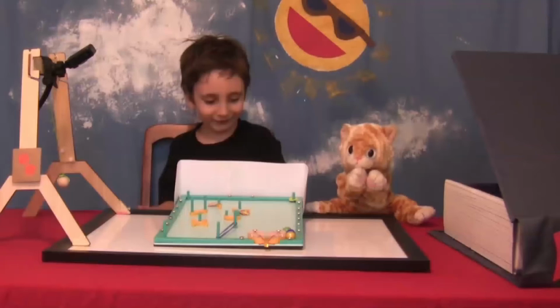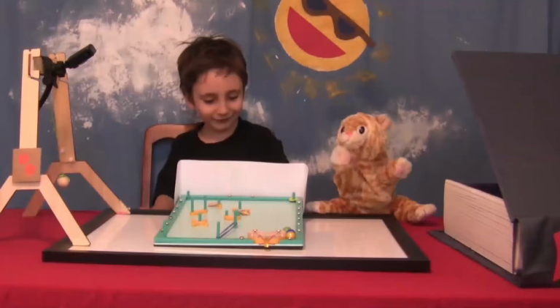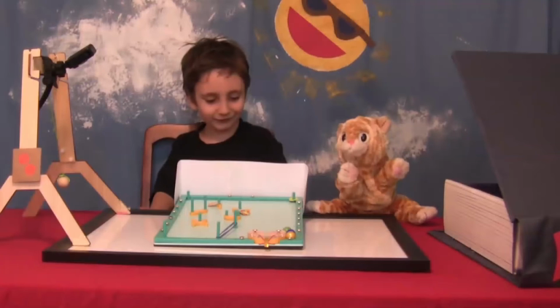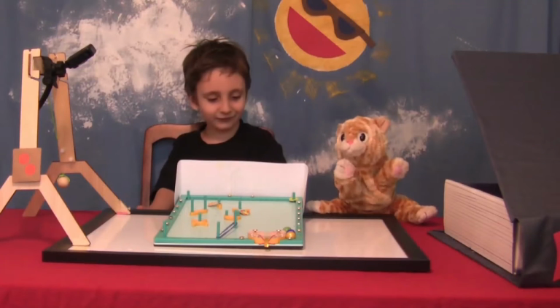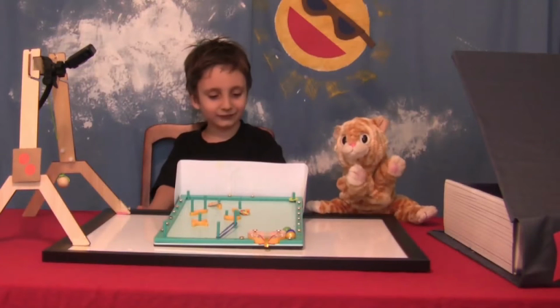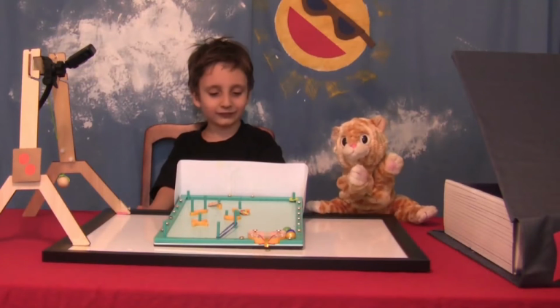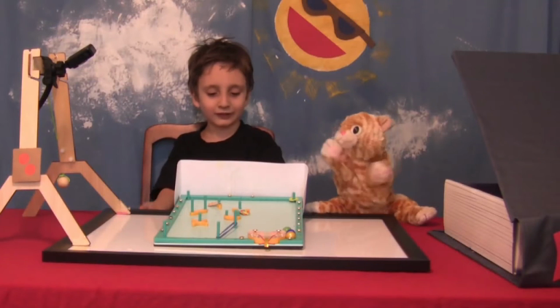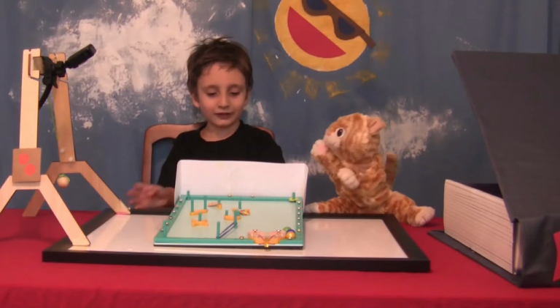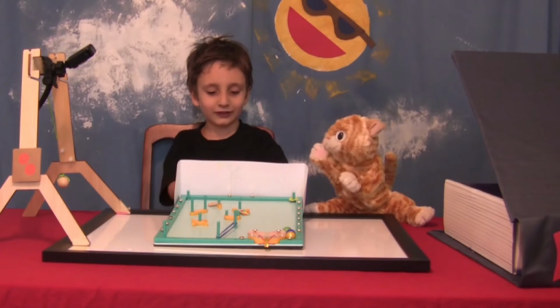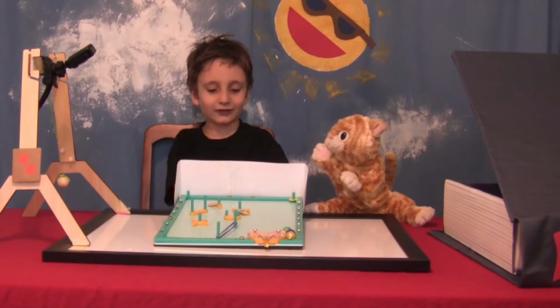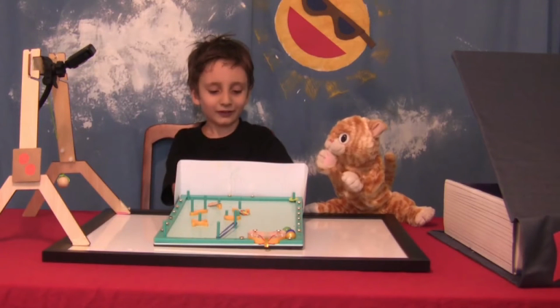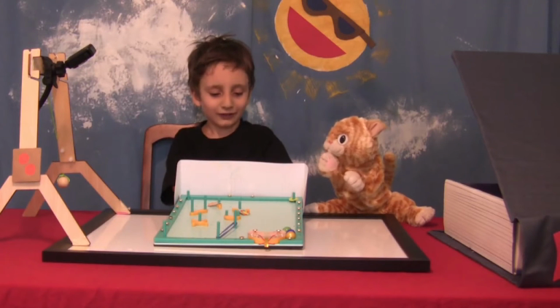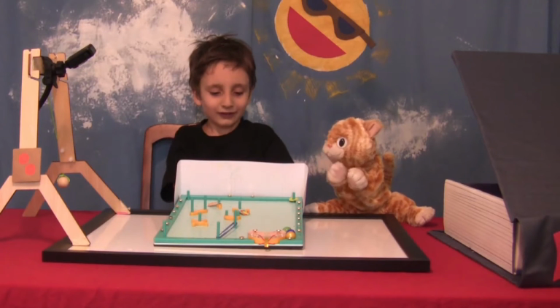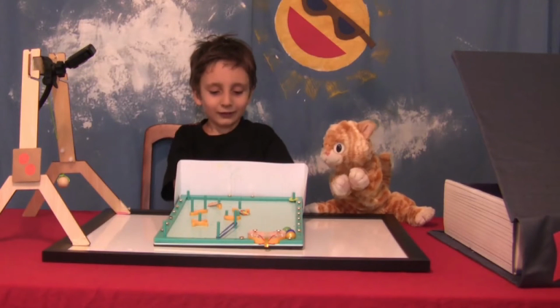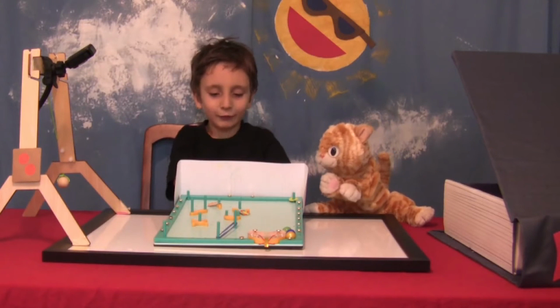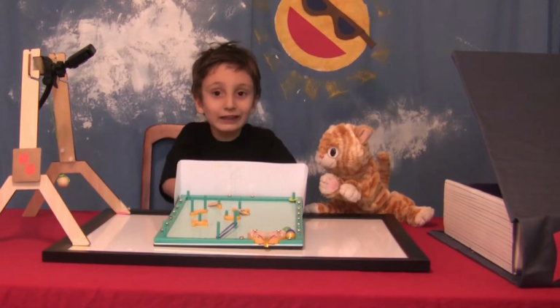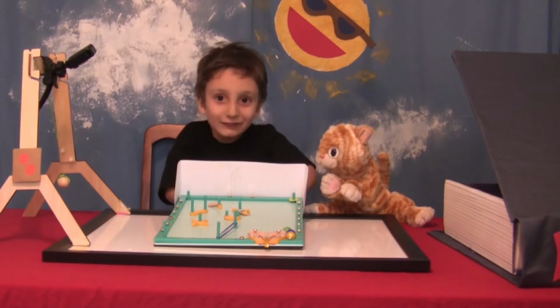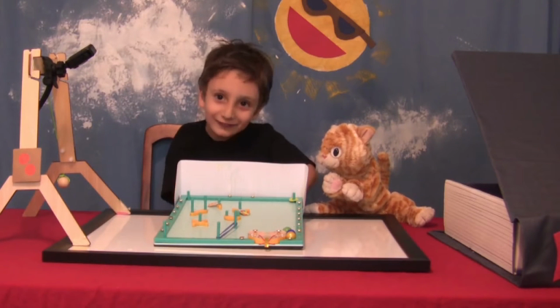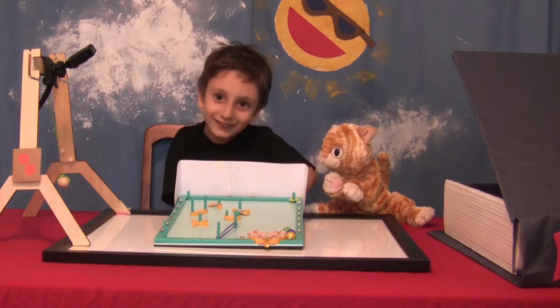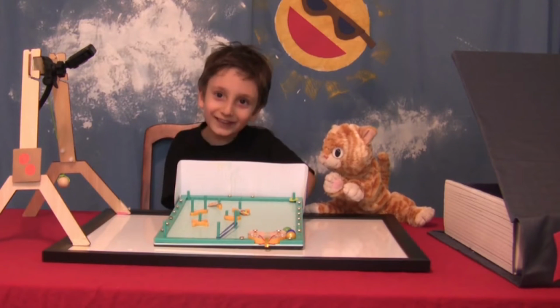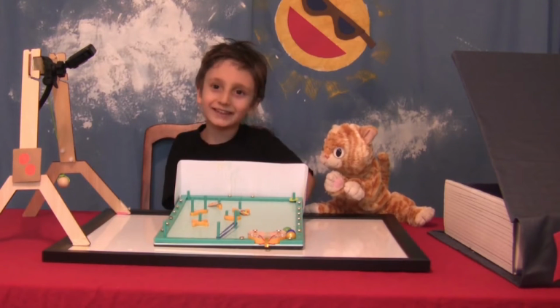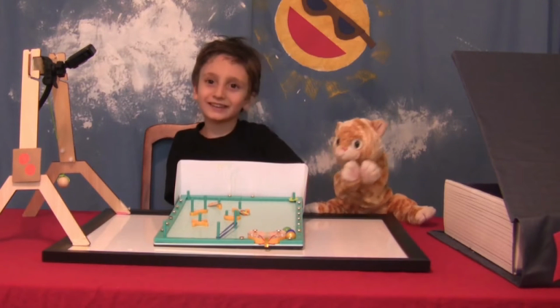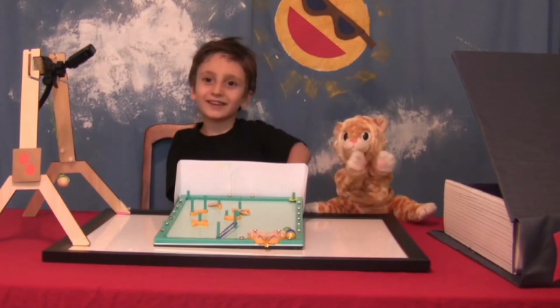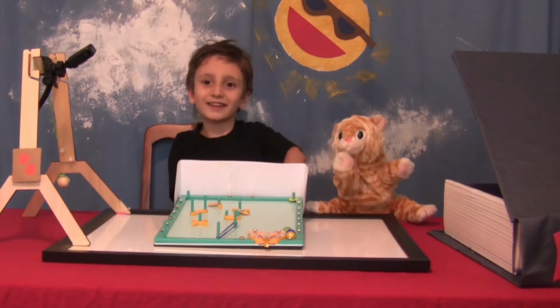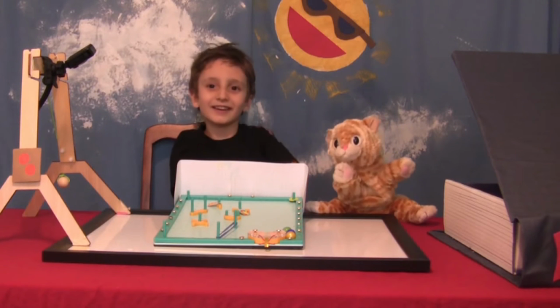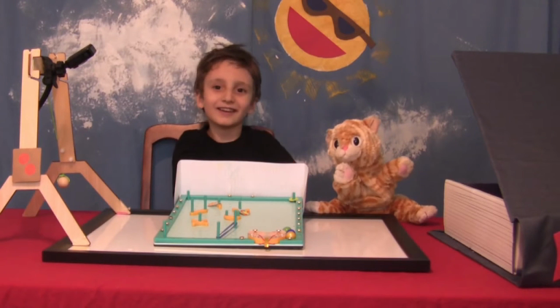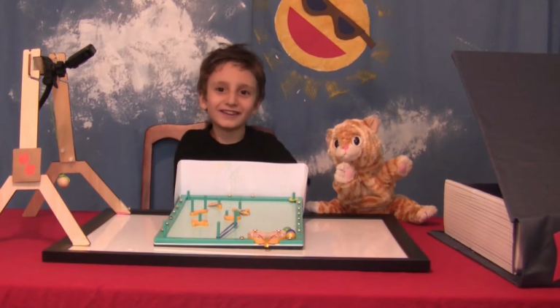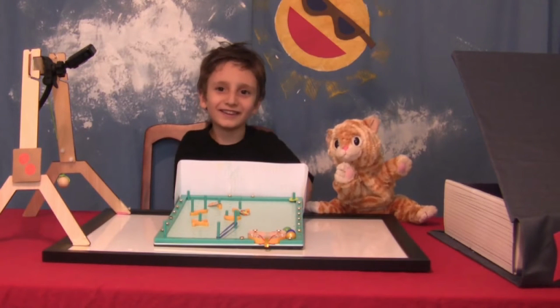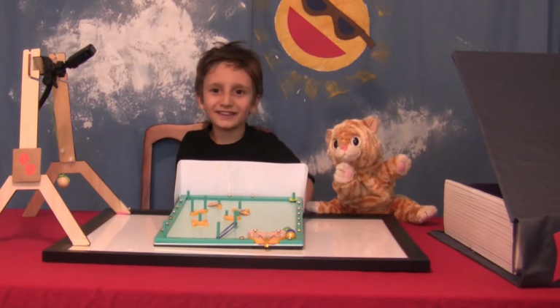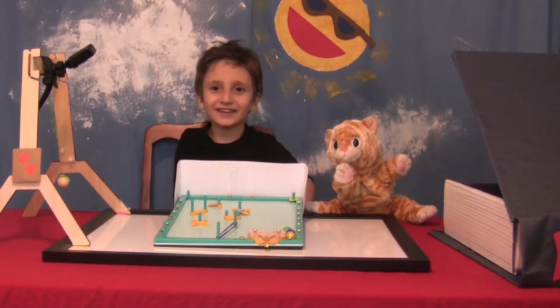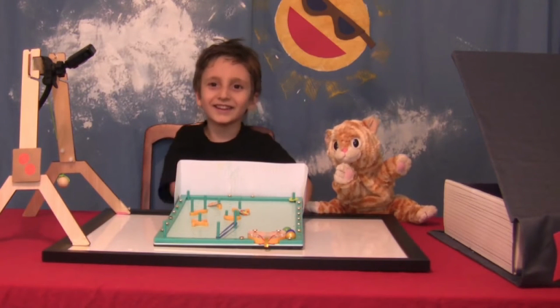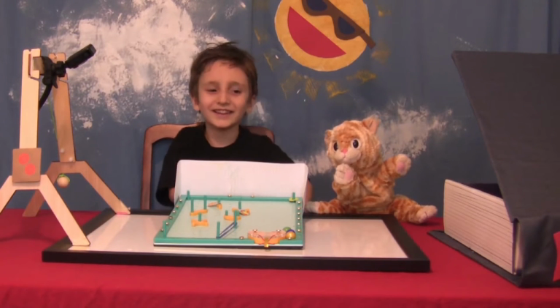We unboxed a Kiwi Crate. Find out what was in it — next on Sagan and Loki.